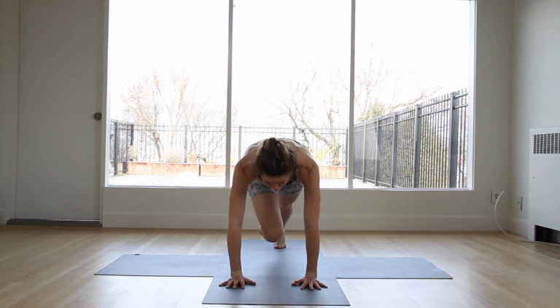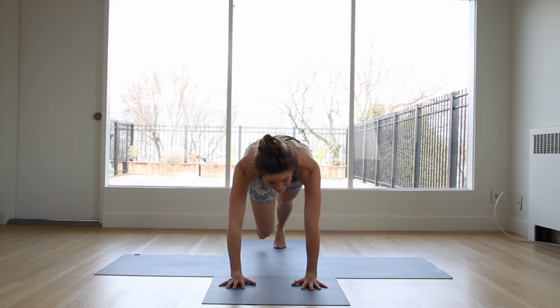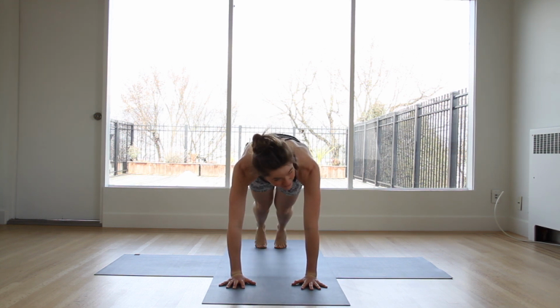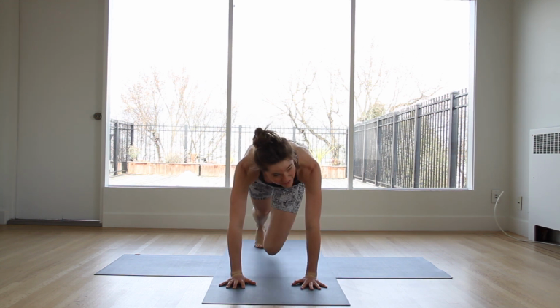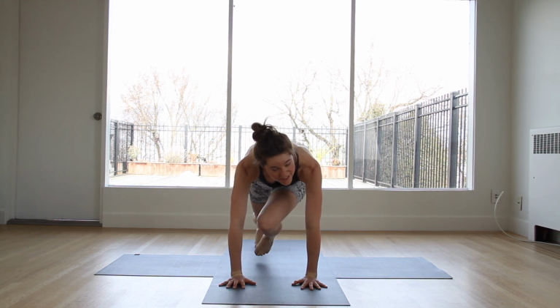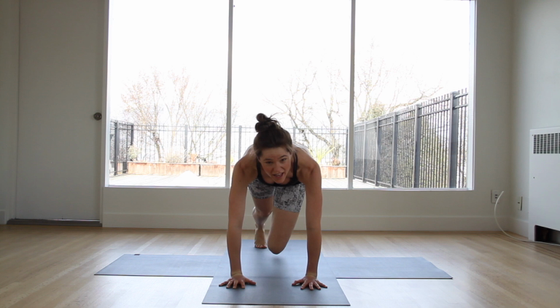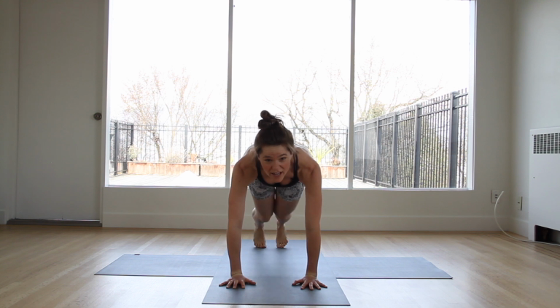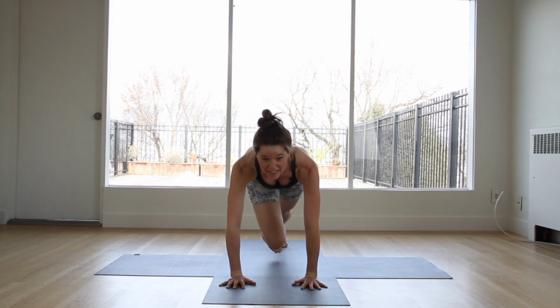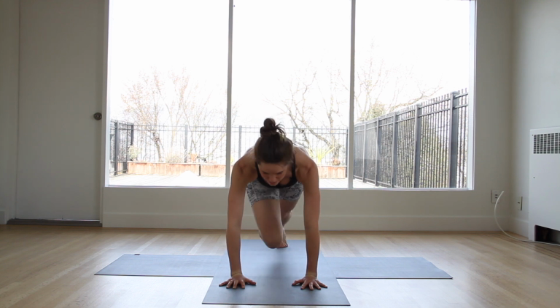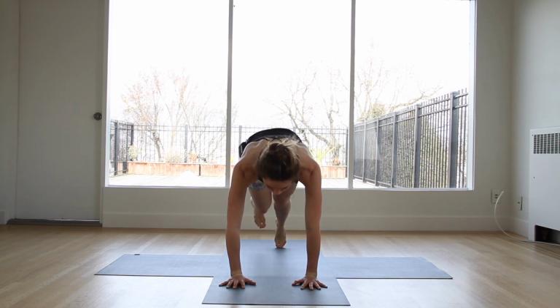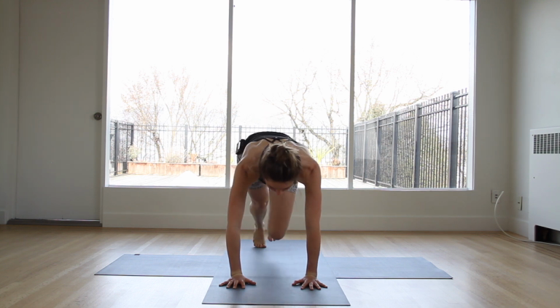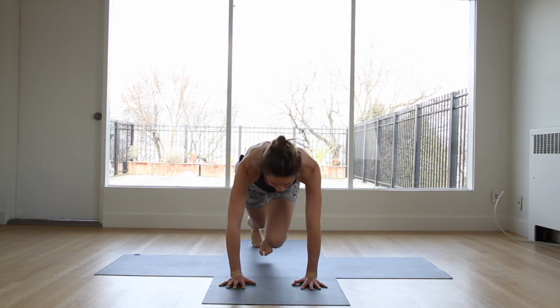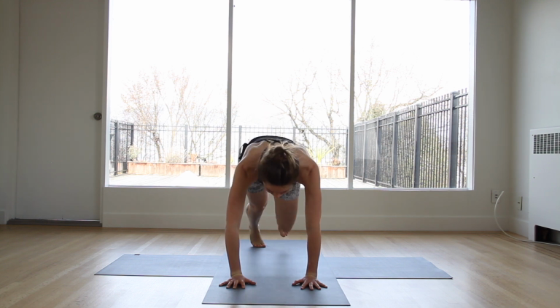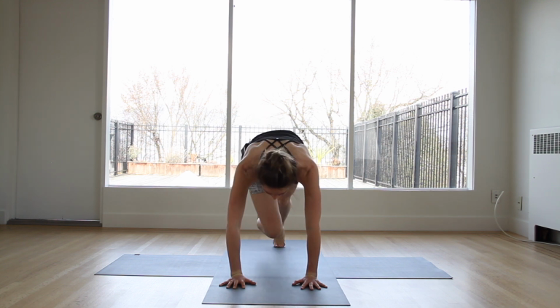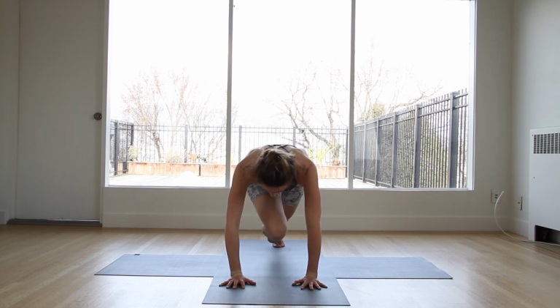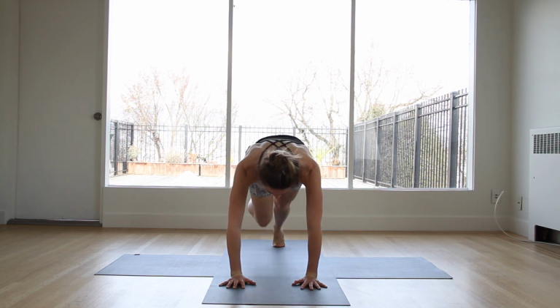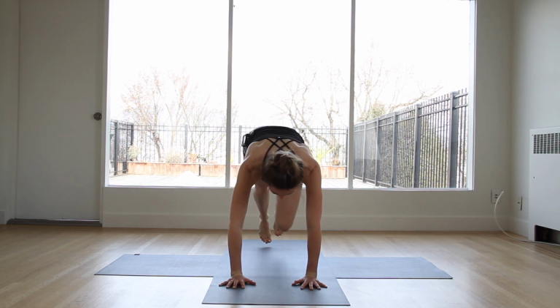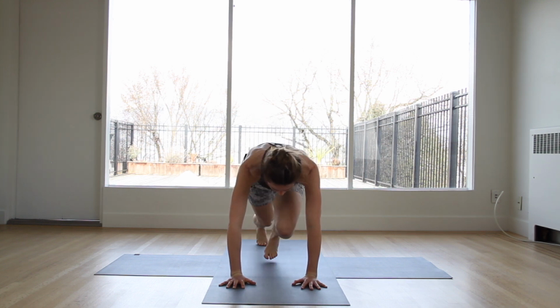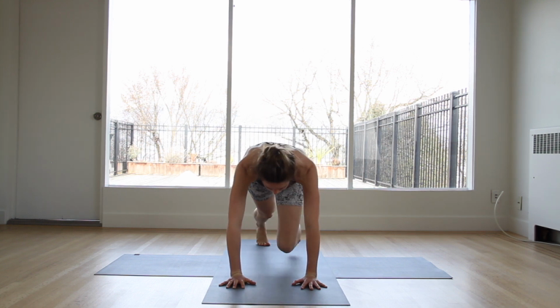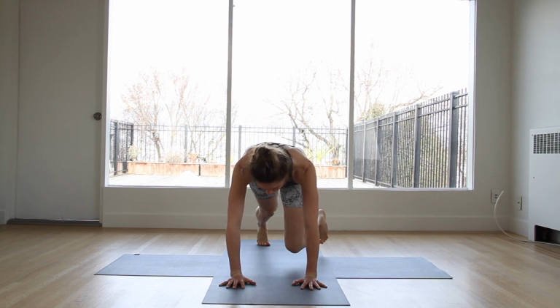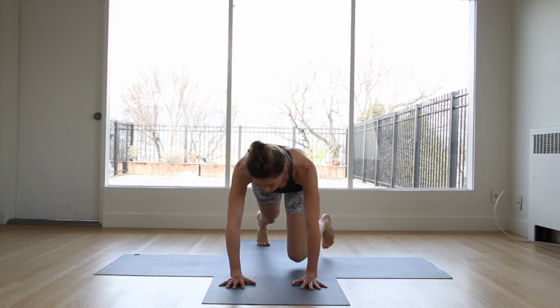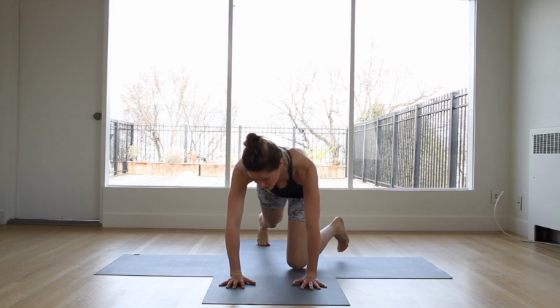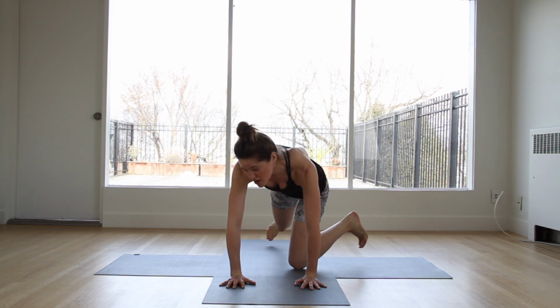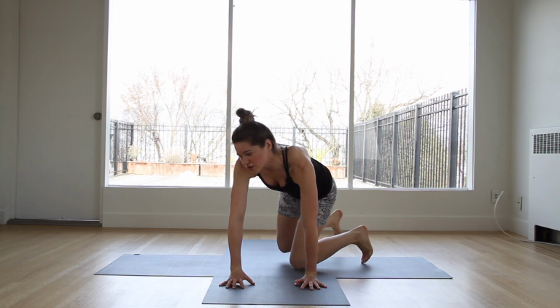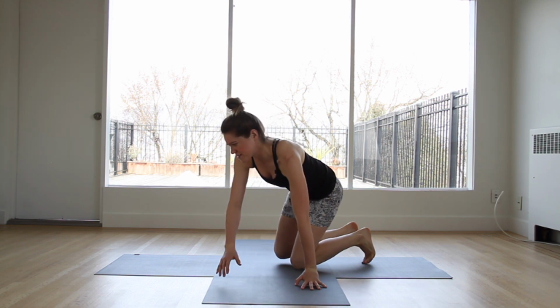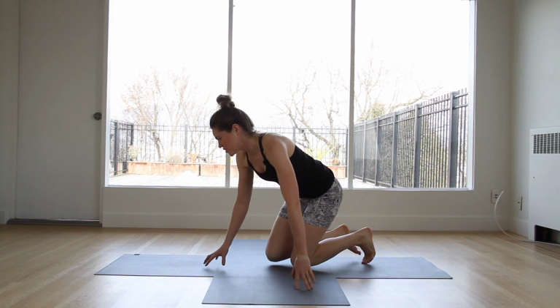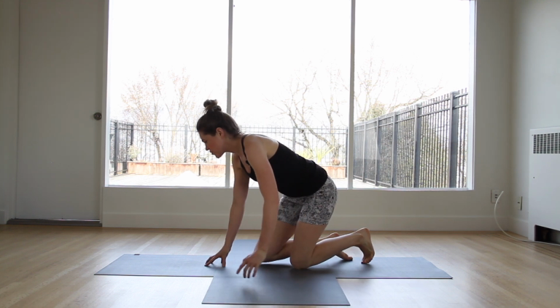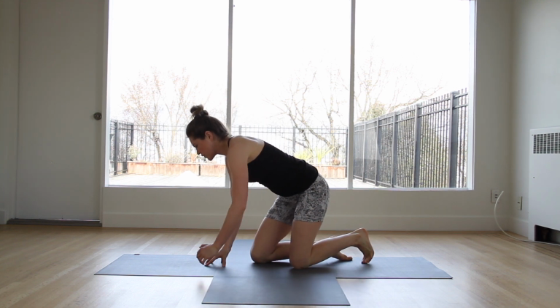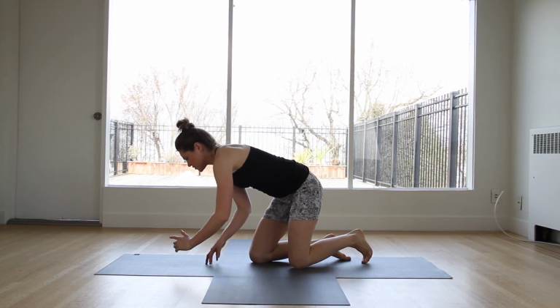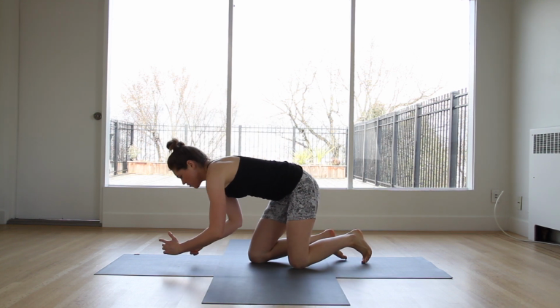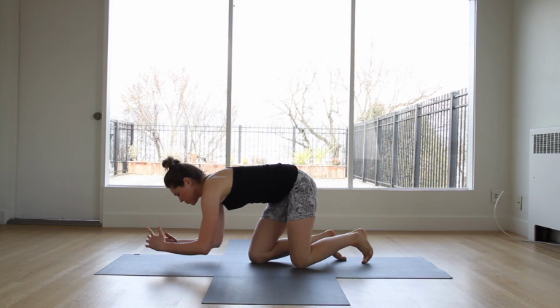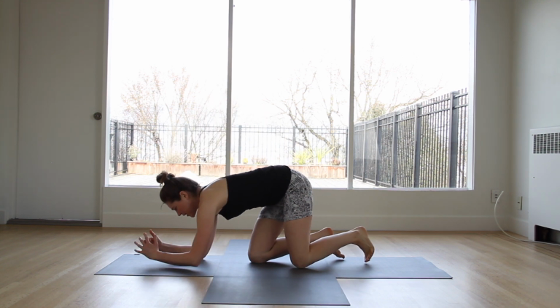You've got five seconds left. Keep it up. Transitioning — you're going to dolphin plank.